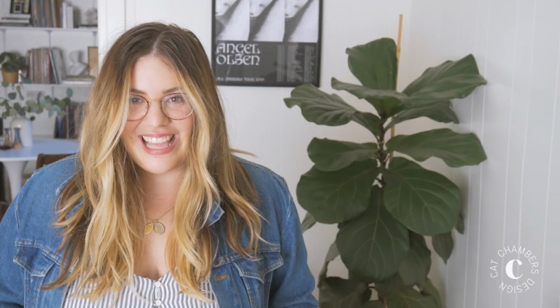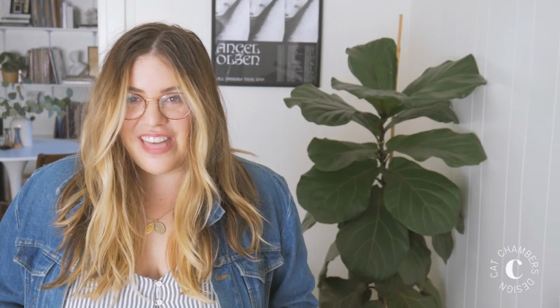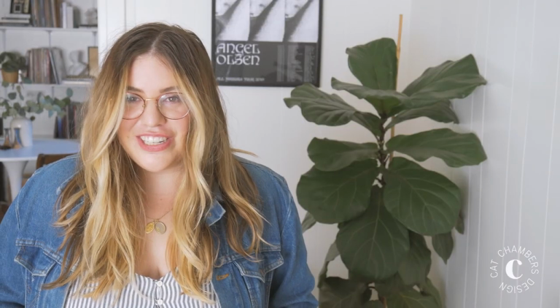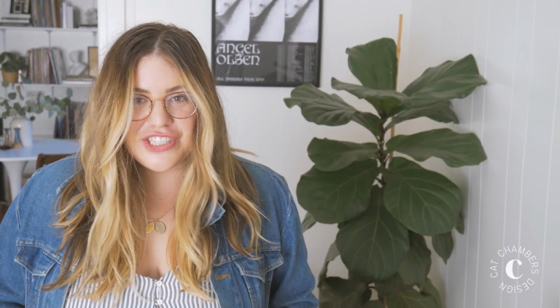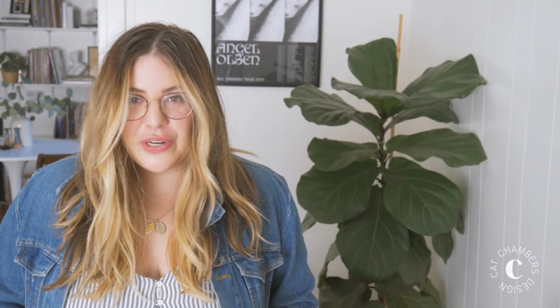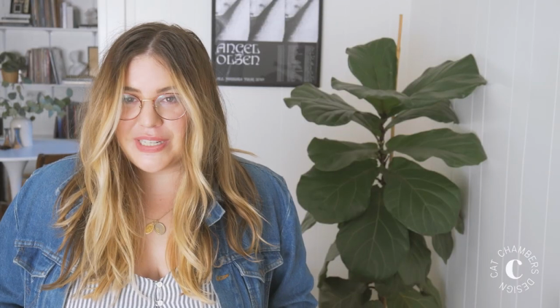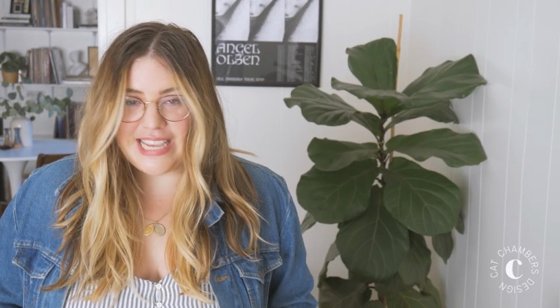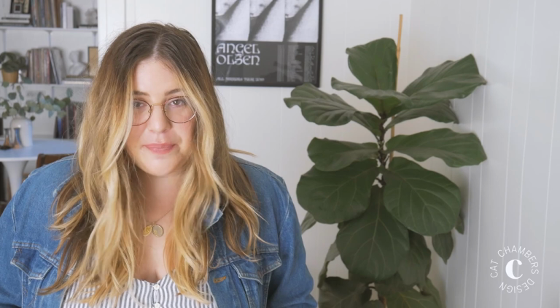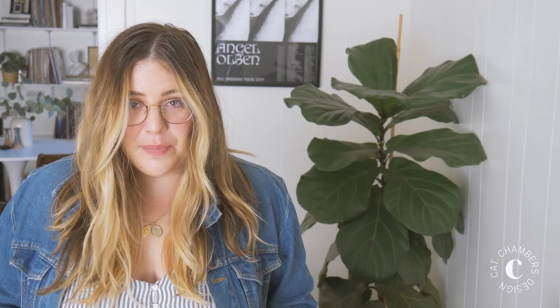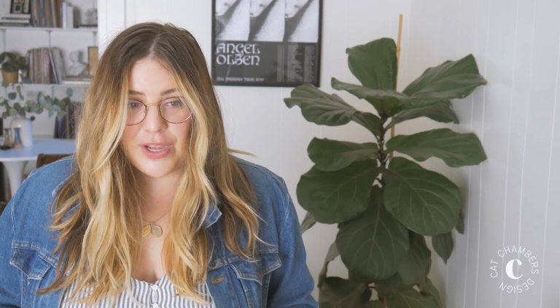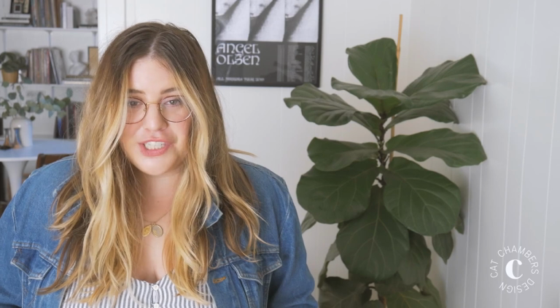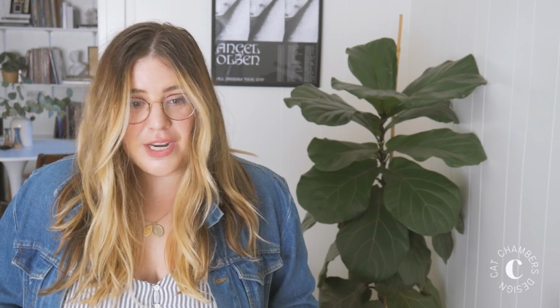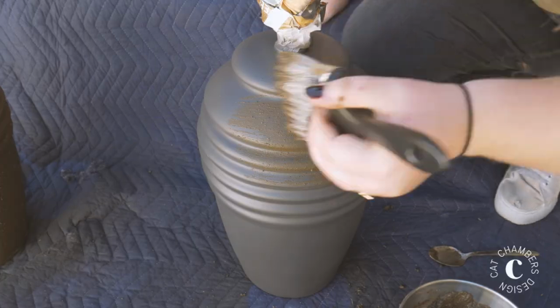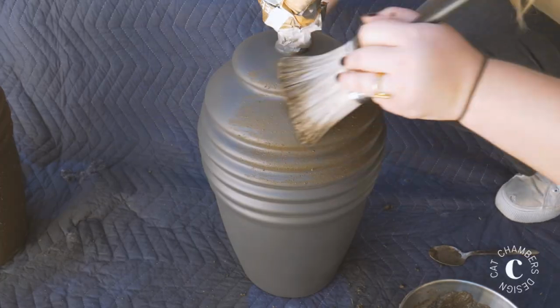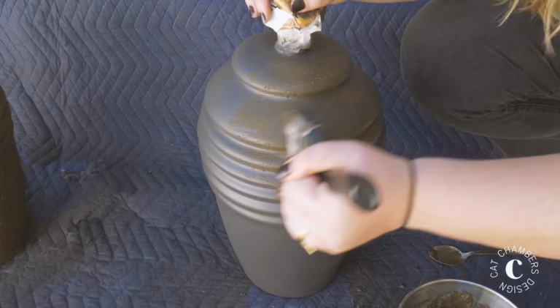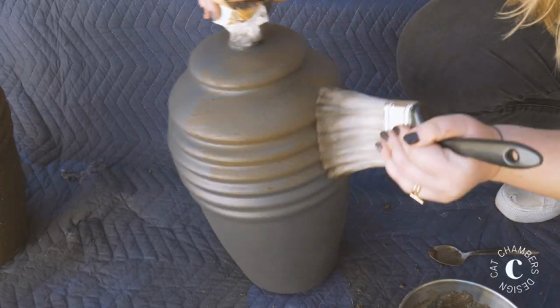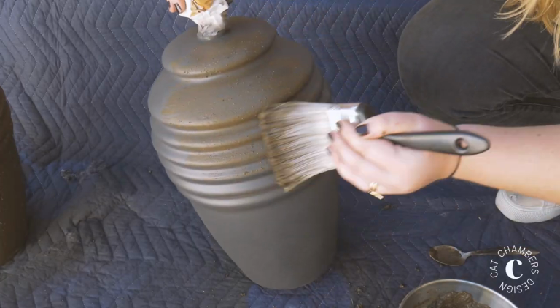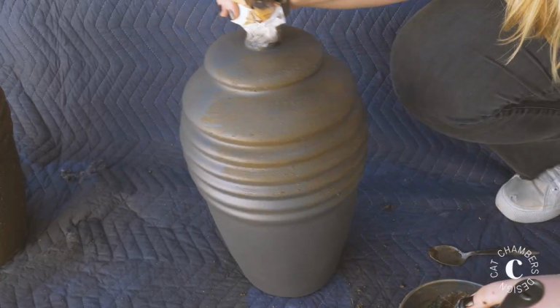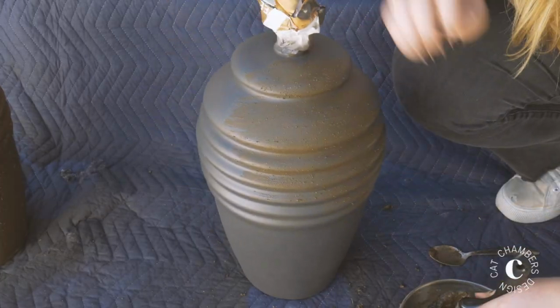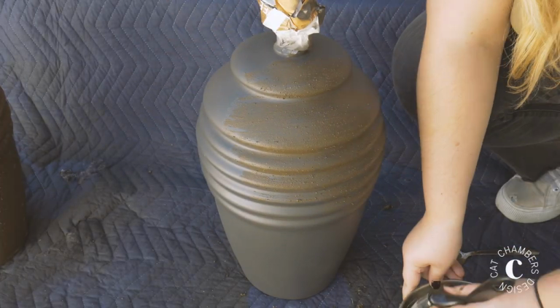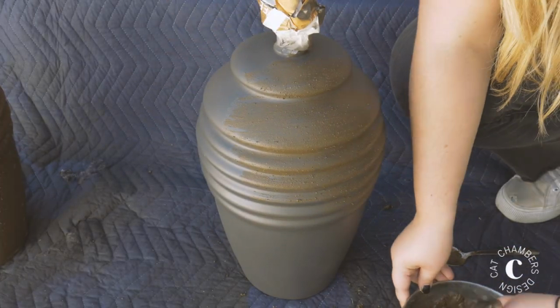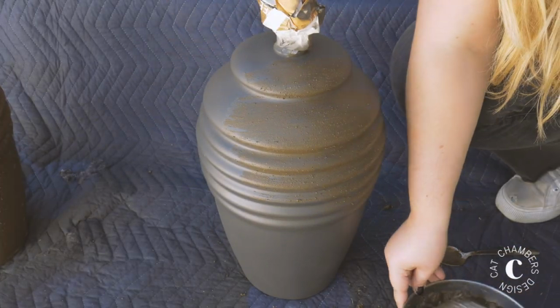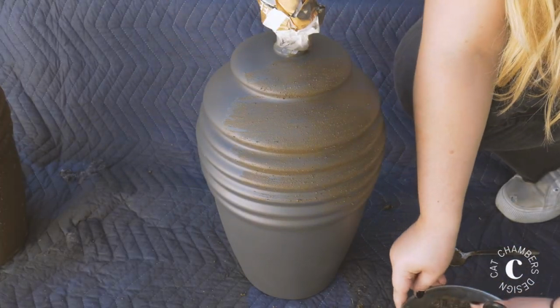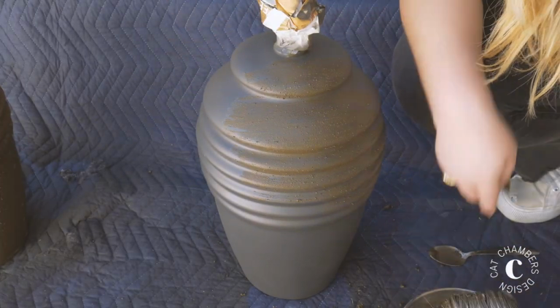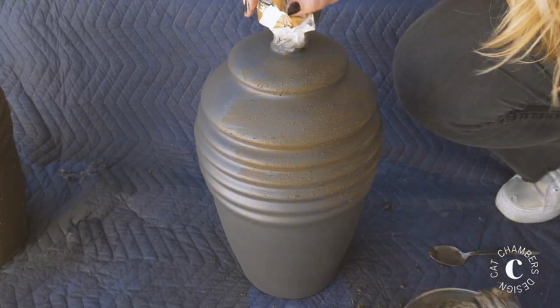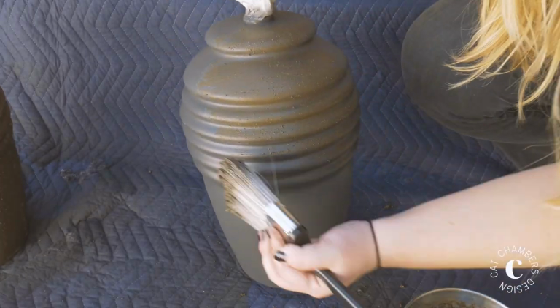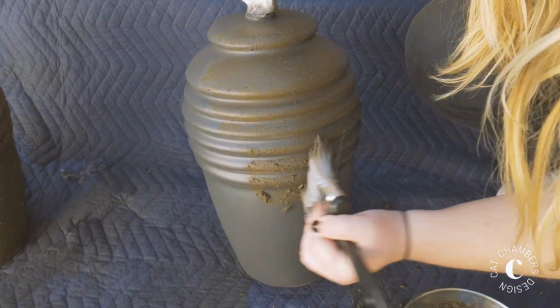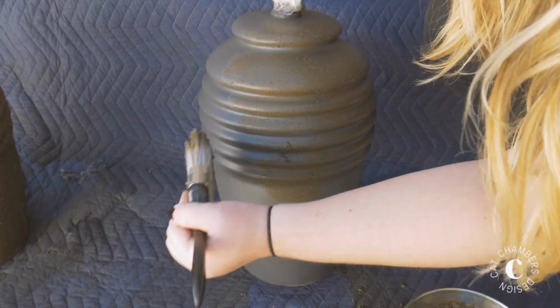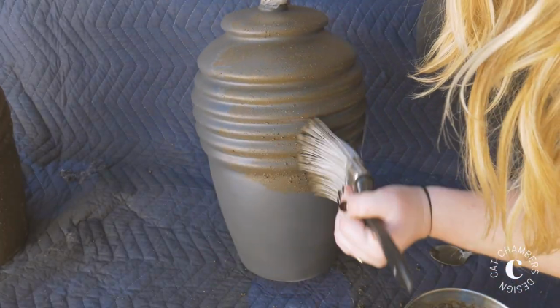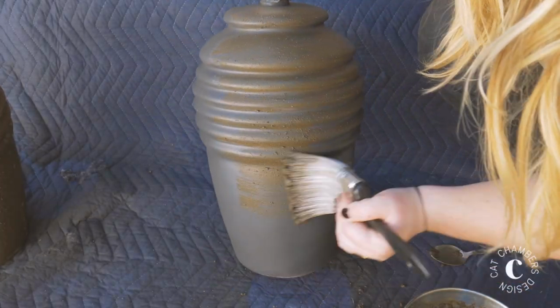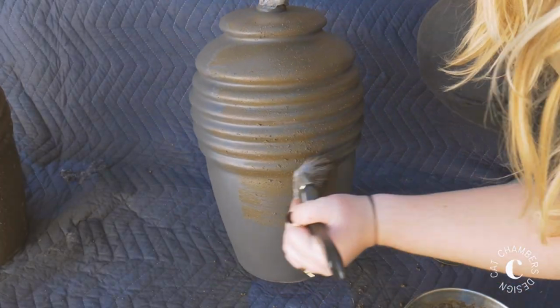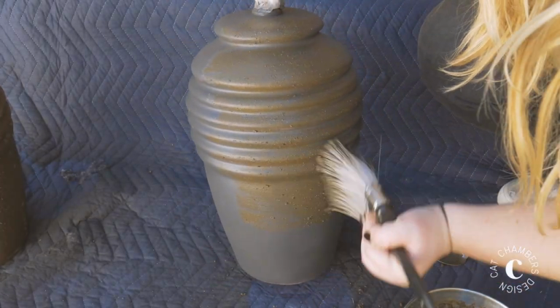Then you're just going to want to take a paint brush and apply that mud over the entire surface of whatever you're working on.